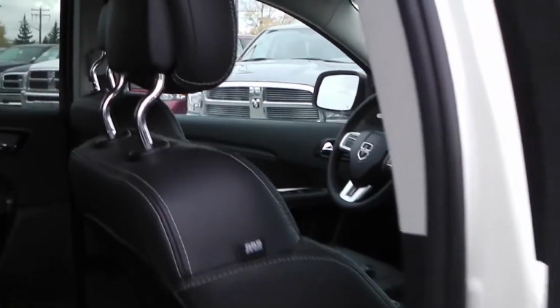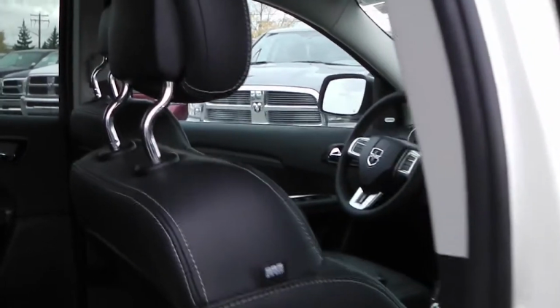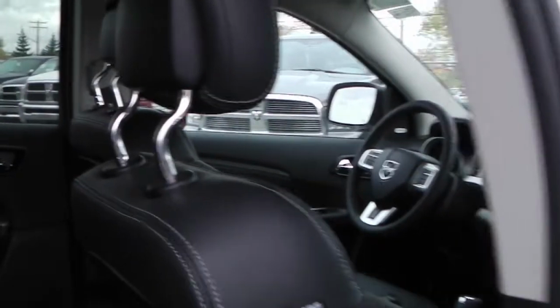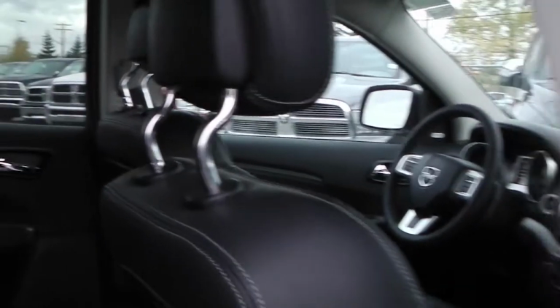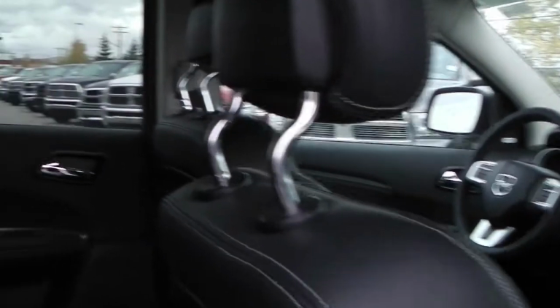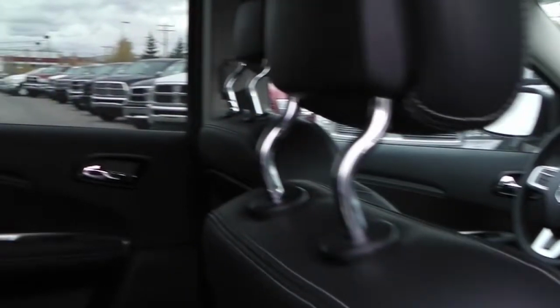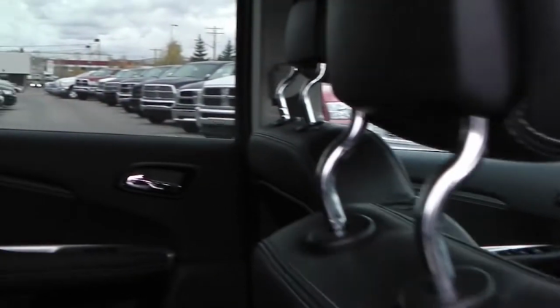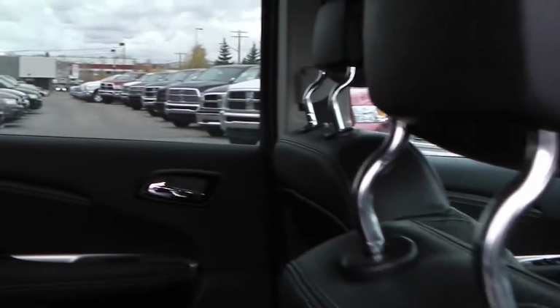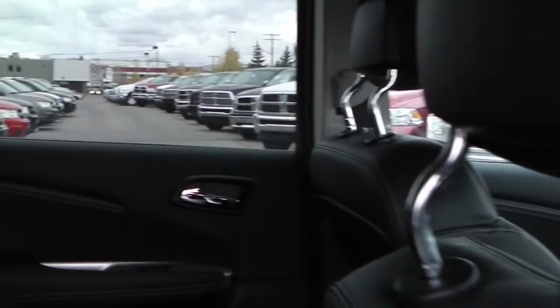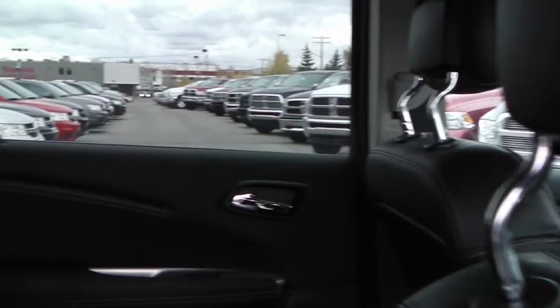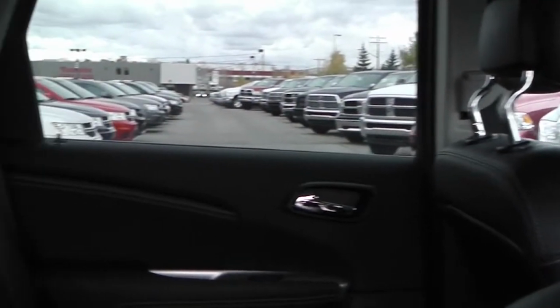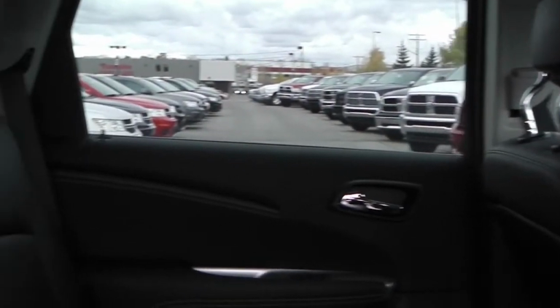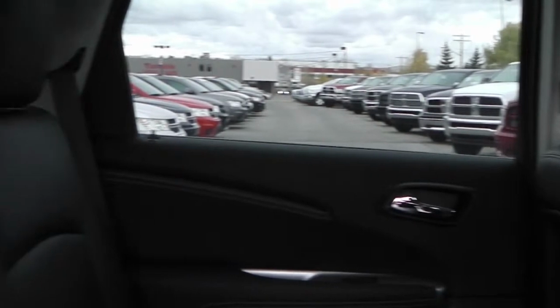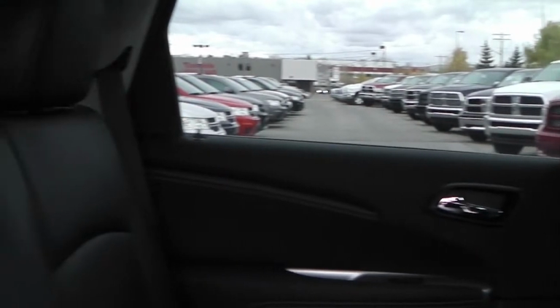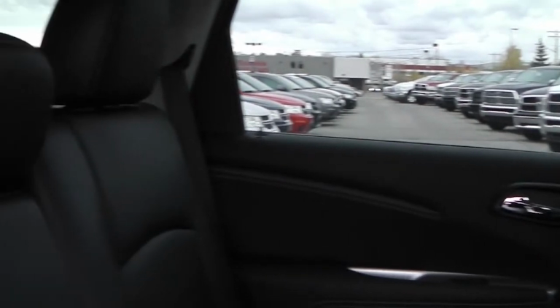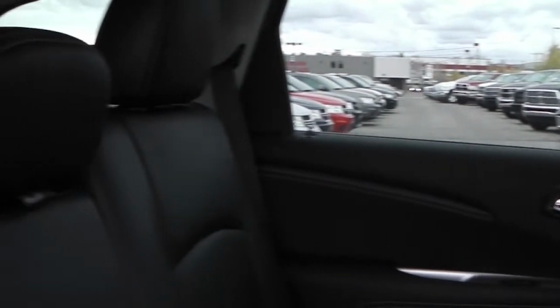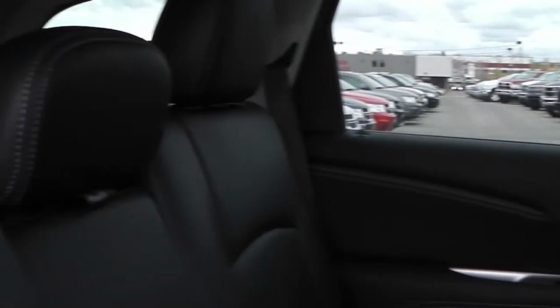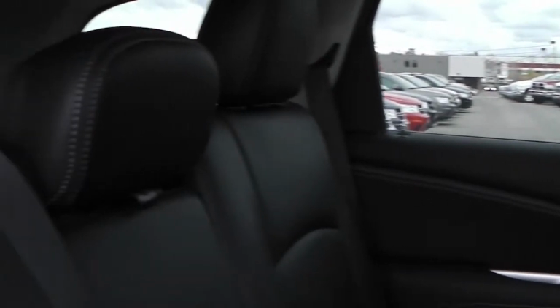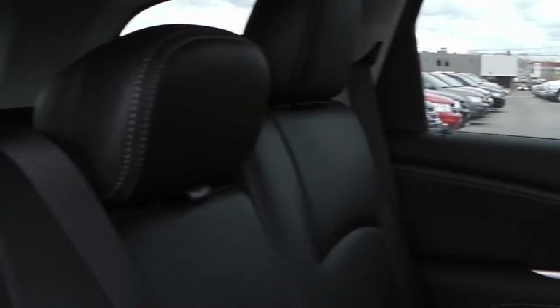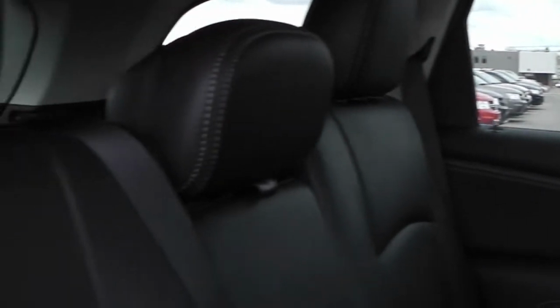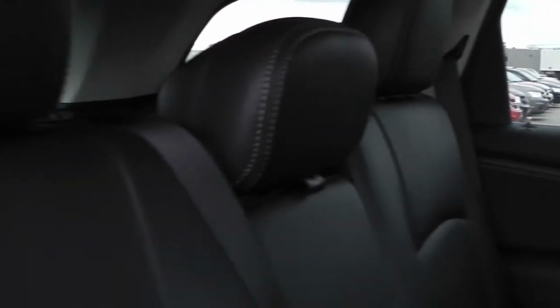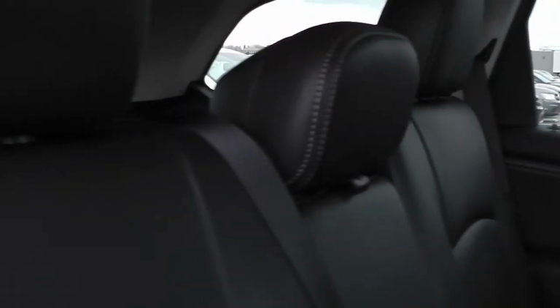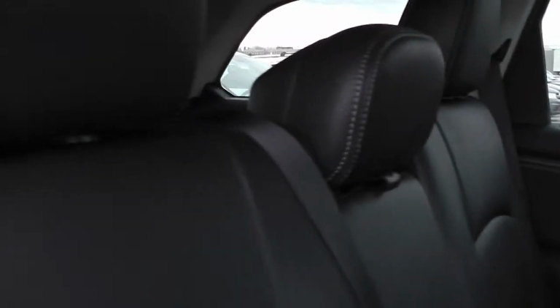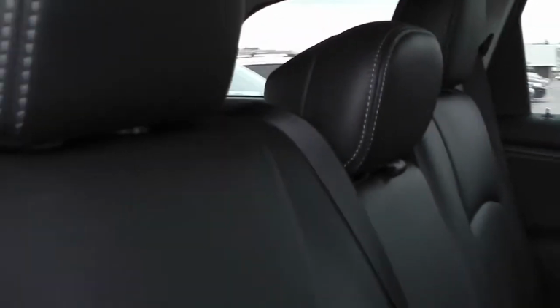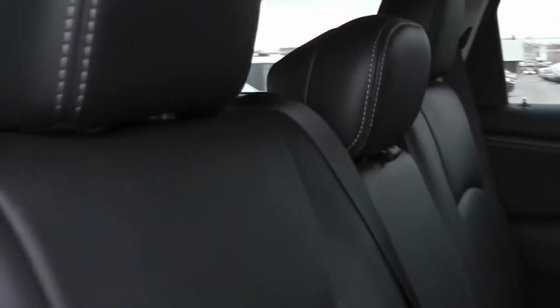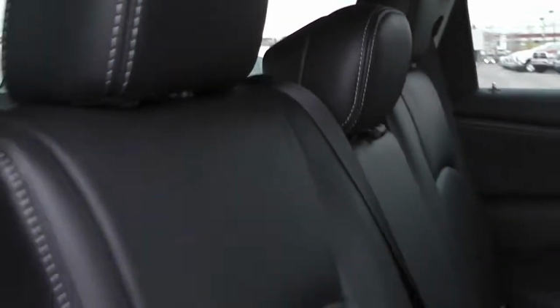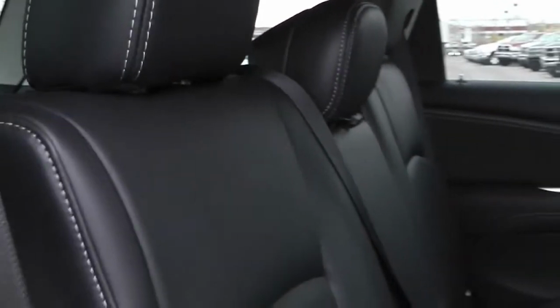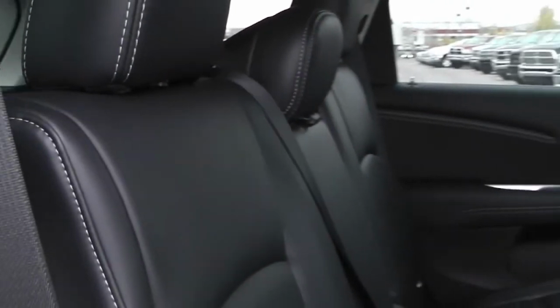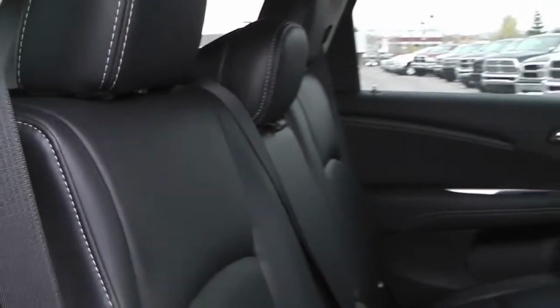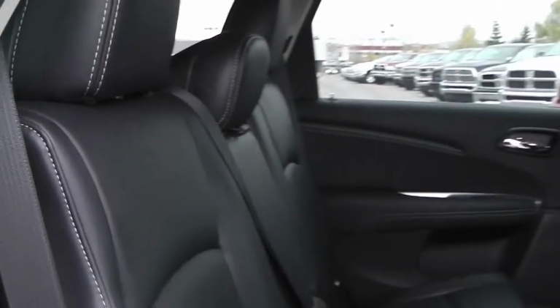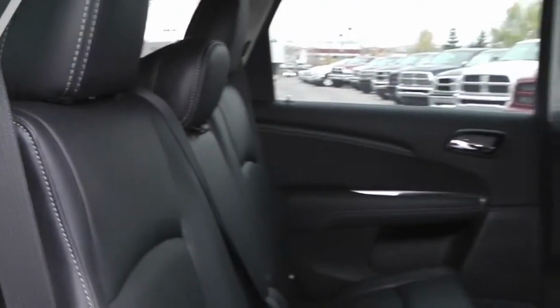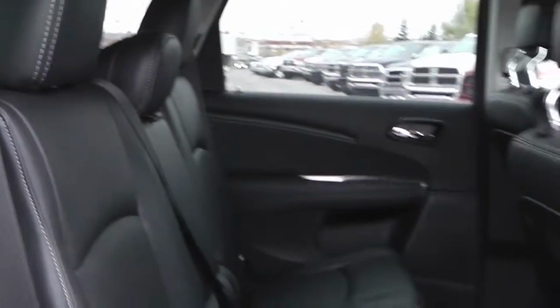The interior features all-leather seating with premium stitching and seating for five.